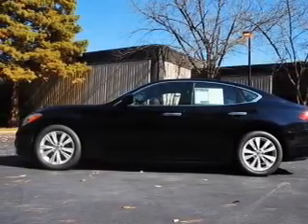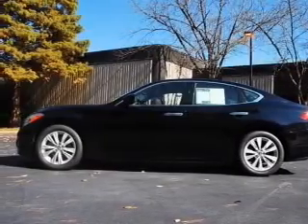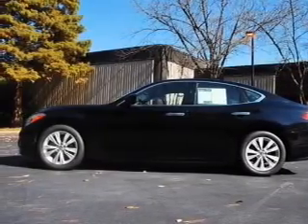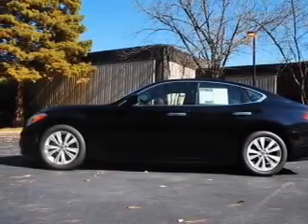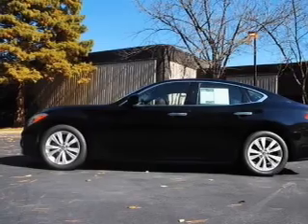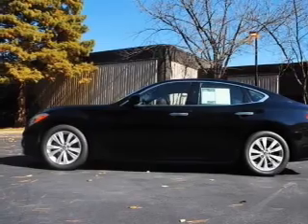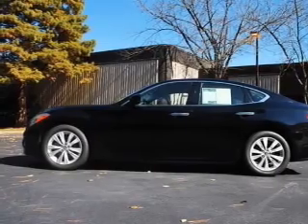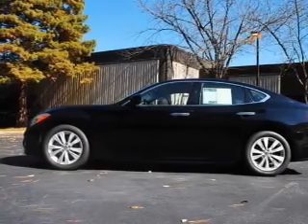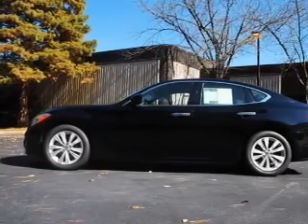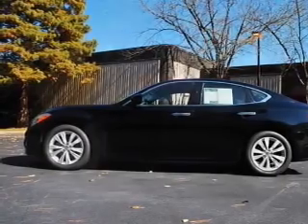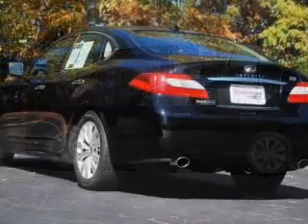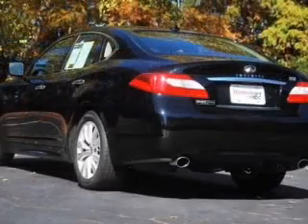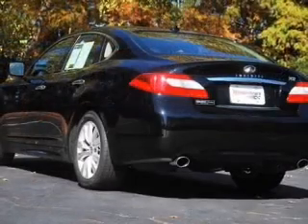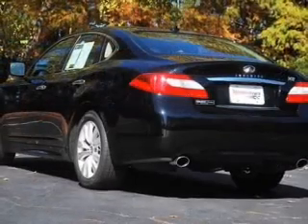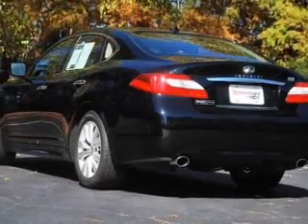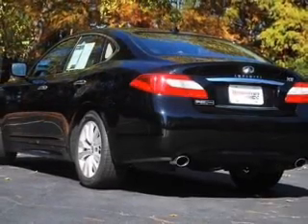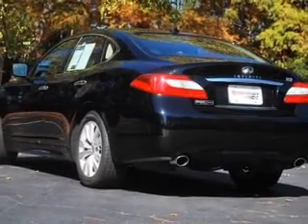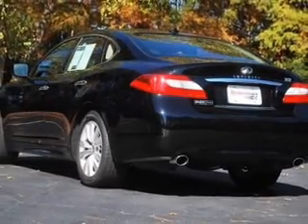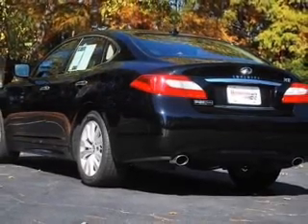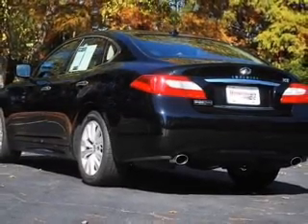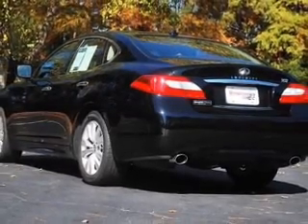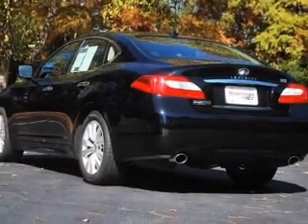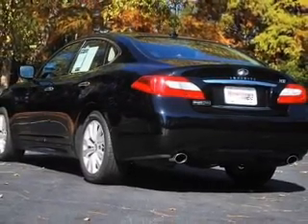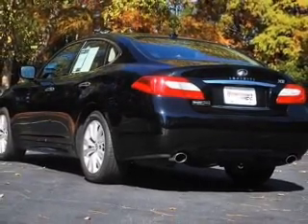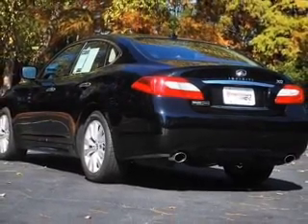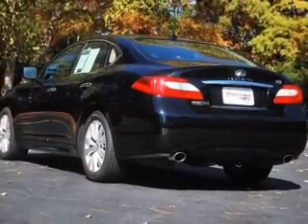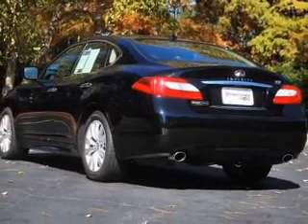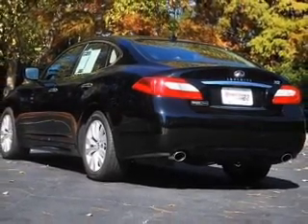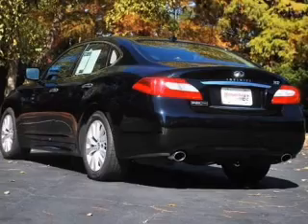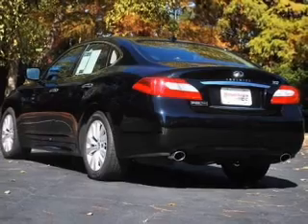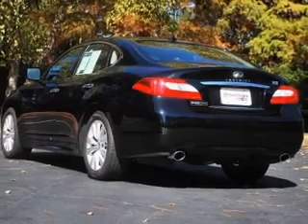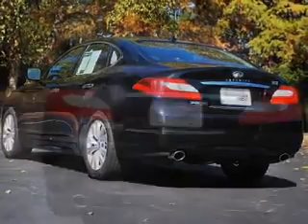Air conditioning, power door locks, power windows, power steering, cruise control, and an AM-FM stereo with a CD player.